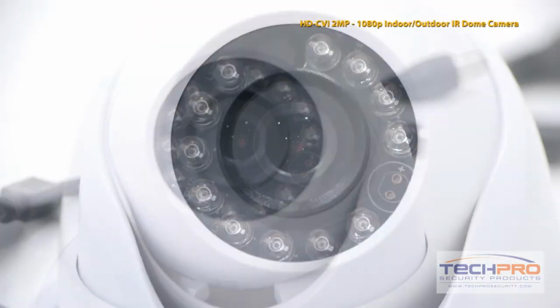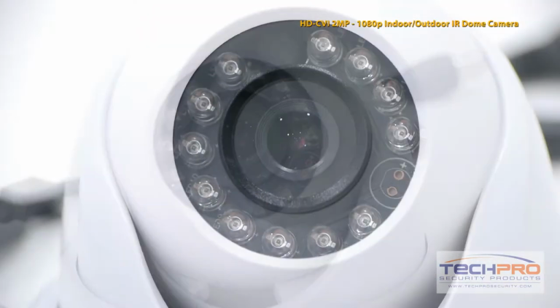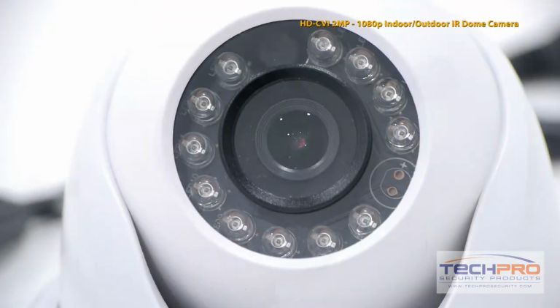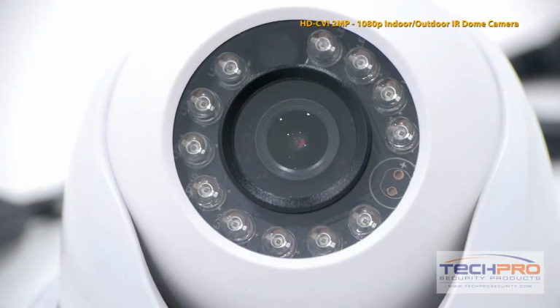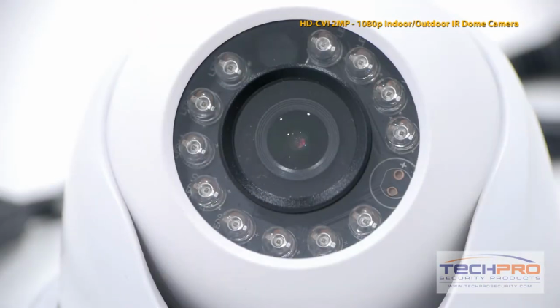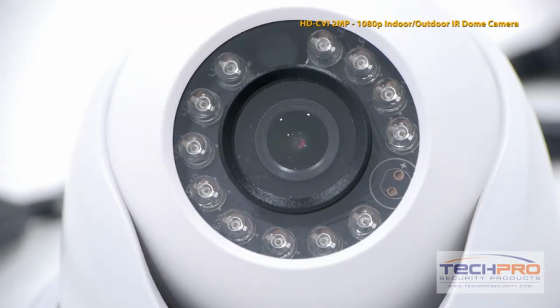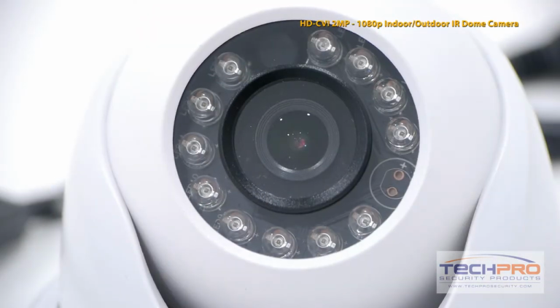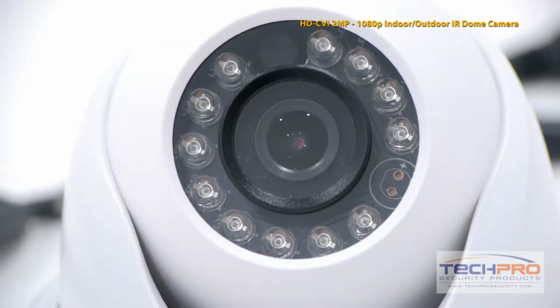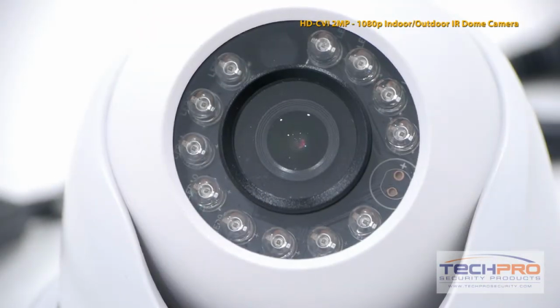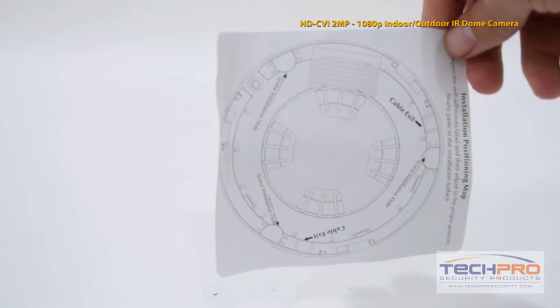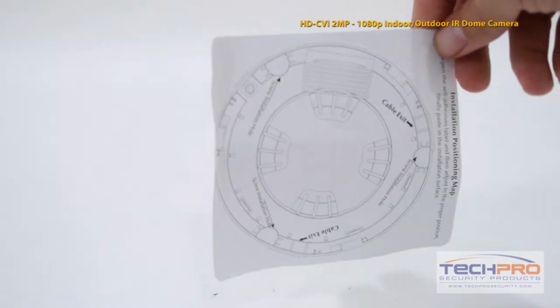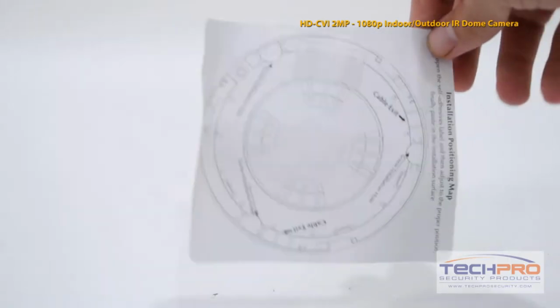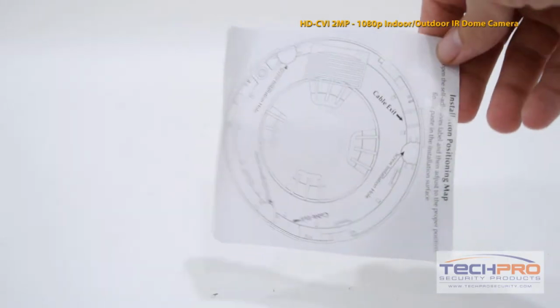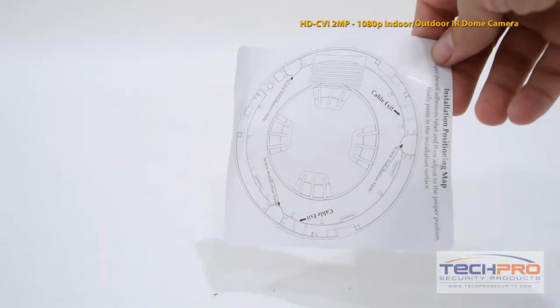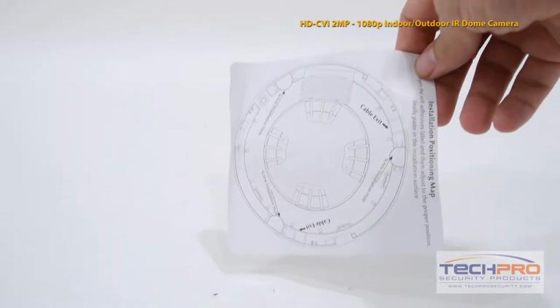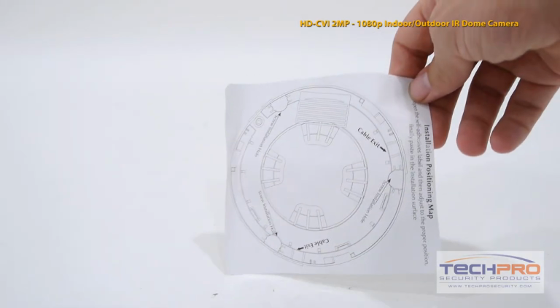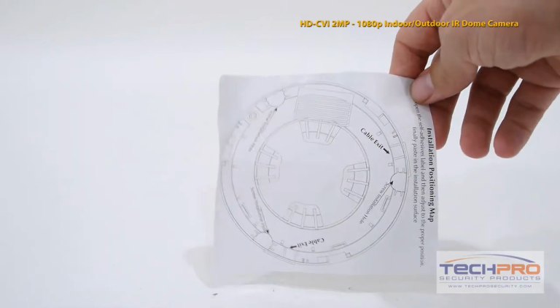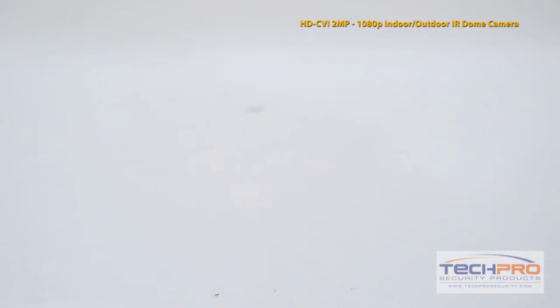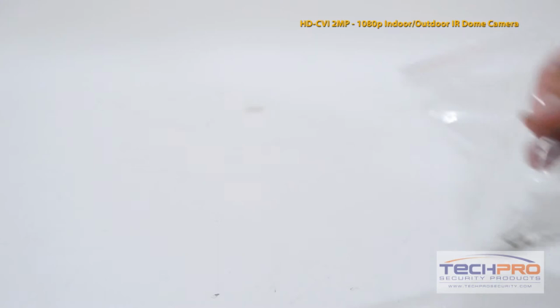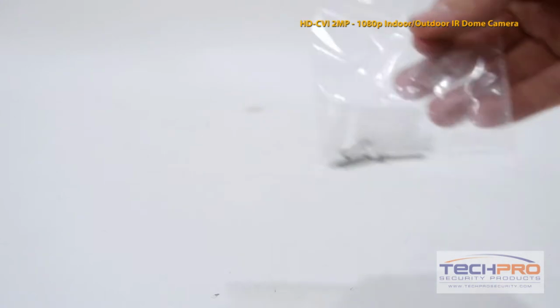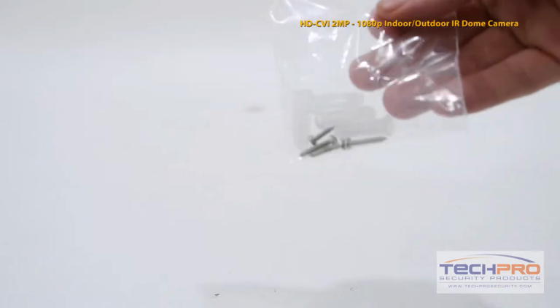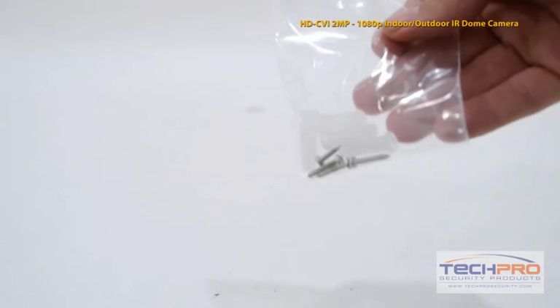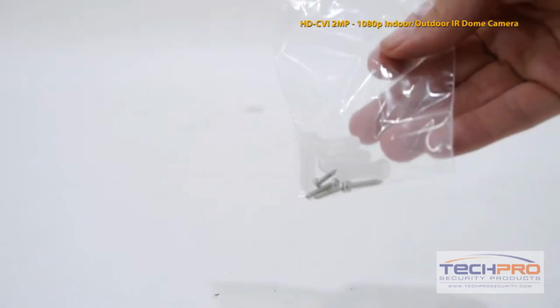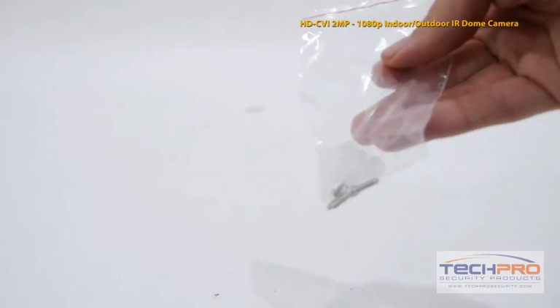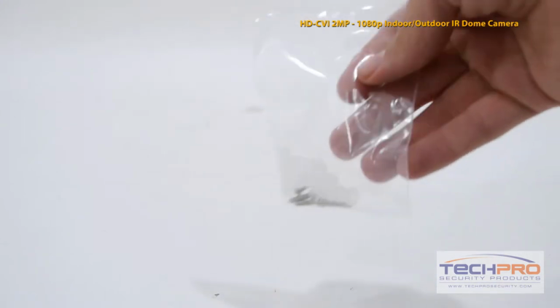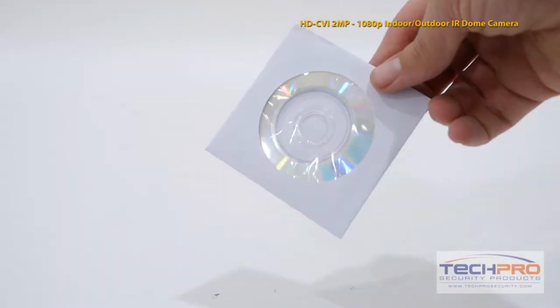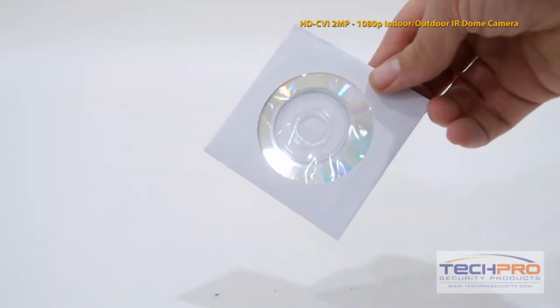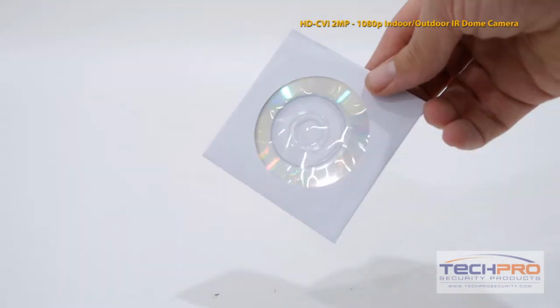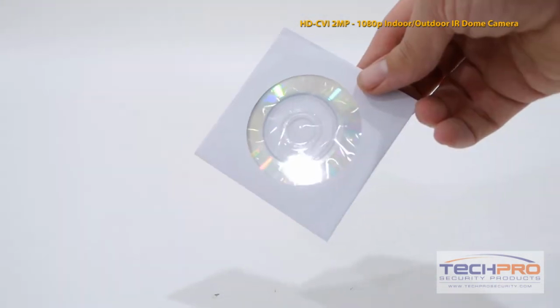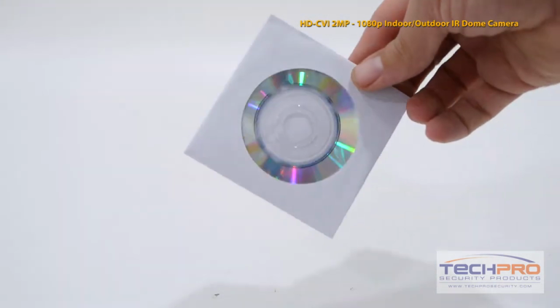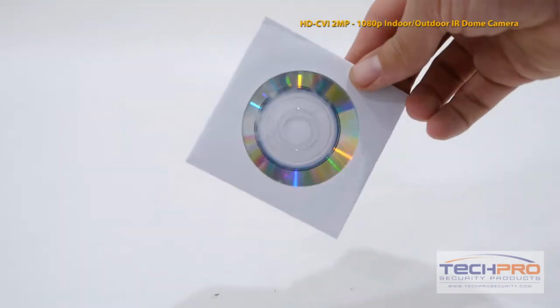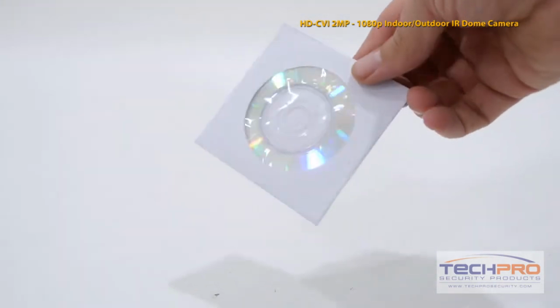Inside the box you'll also find a mounting template, mounting screws and pegs, and a software disk.